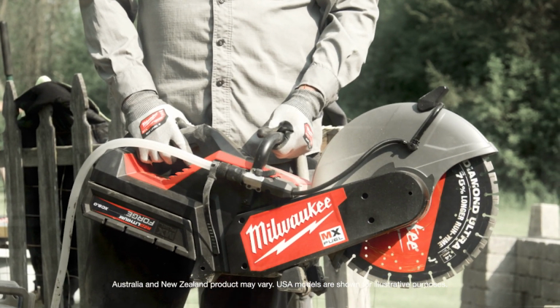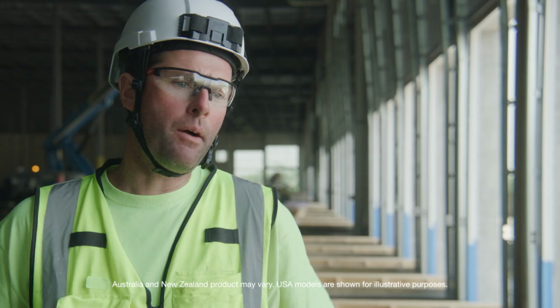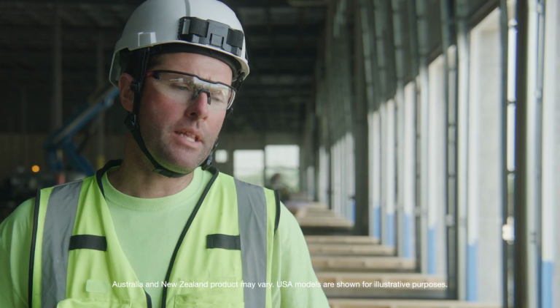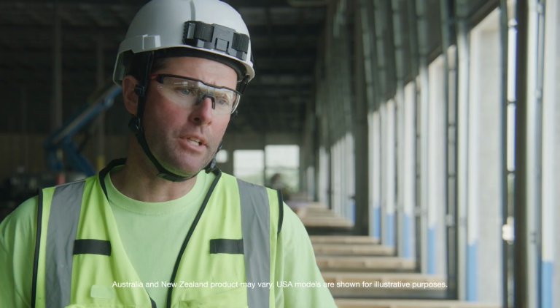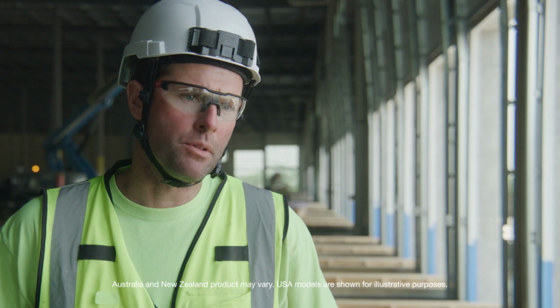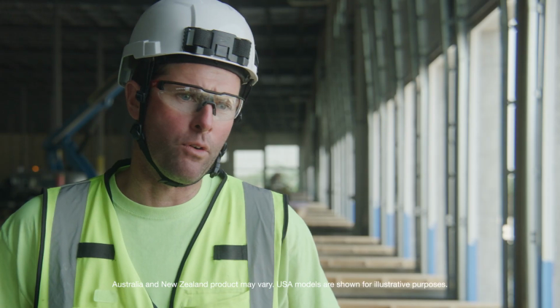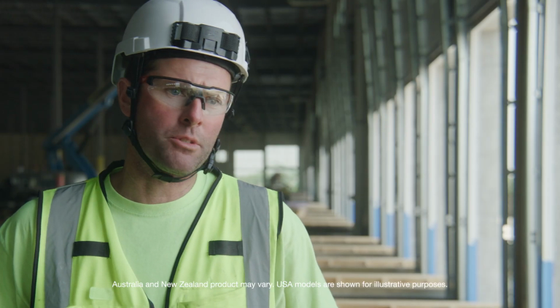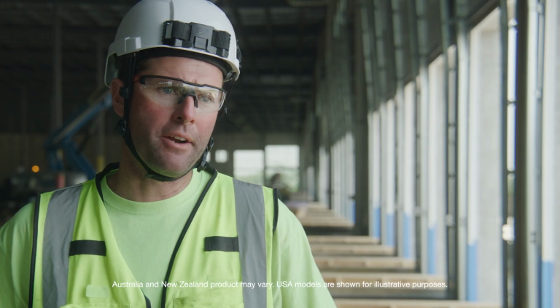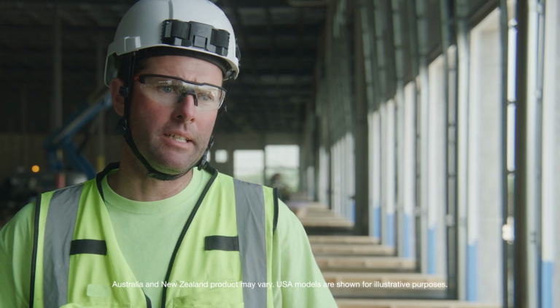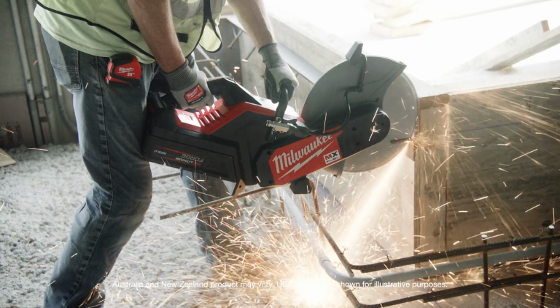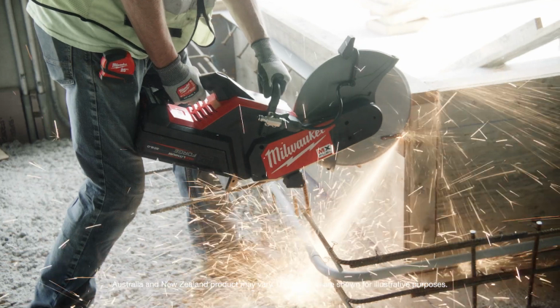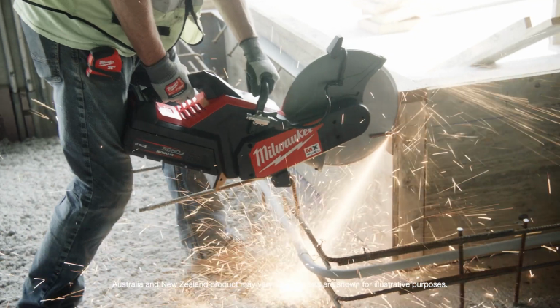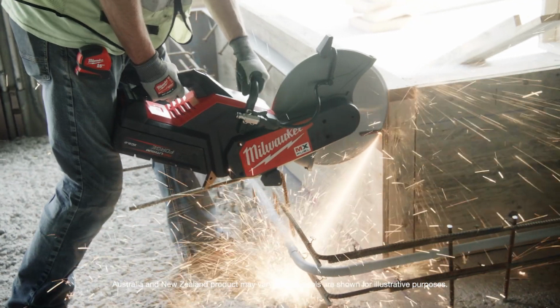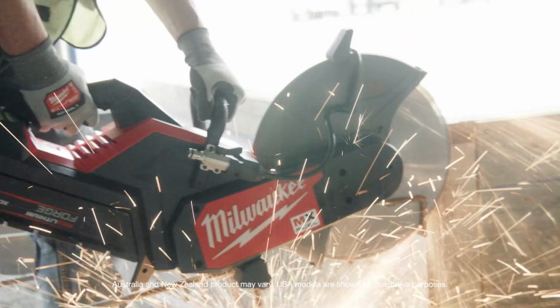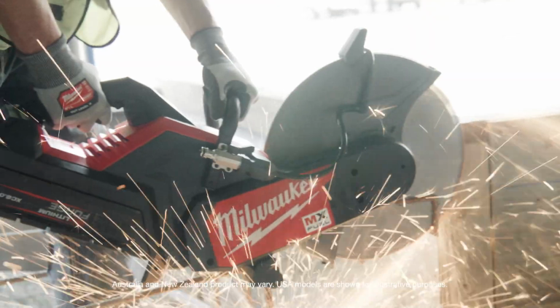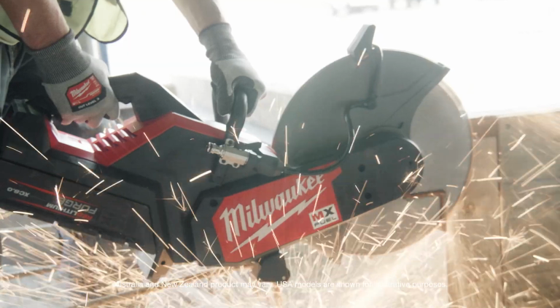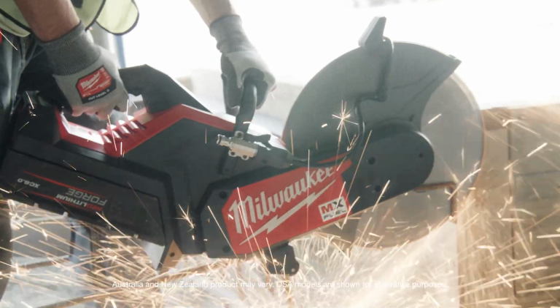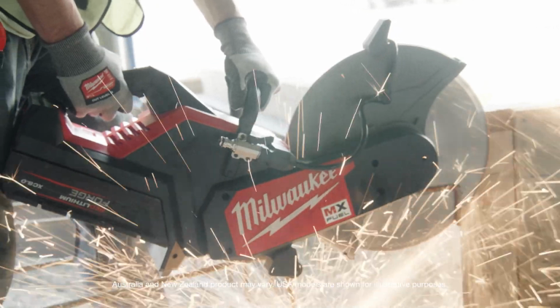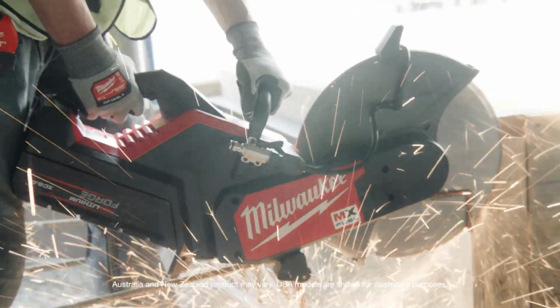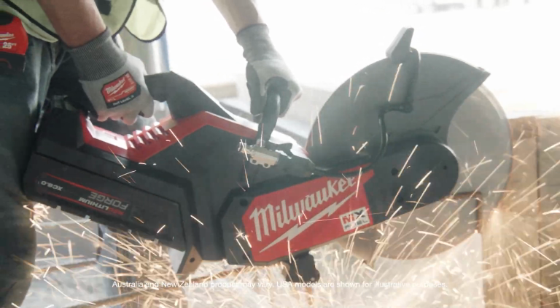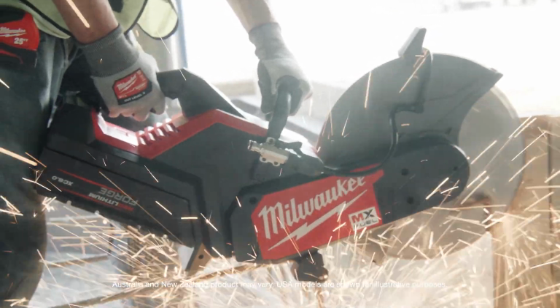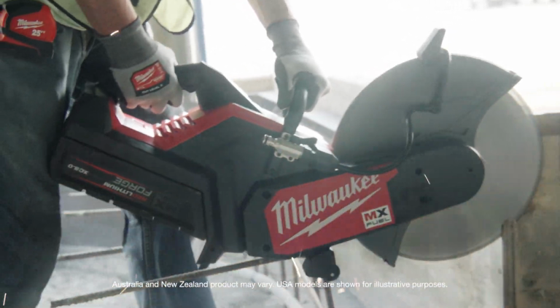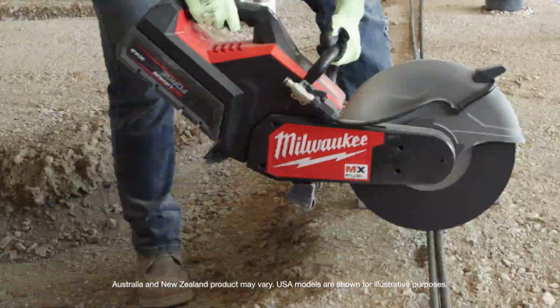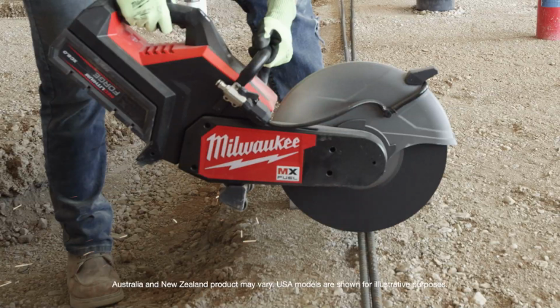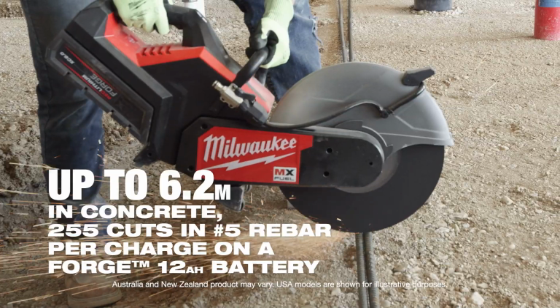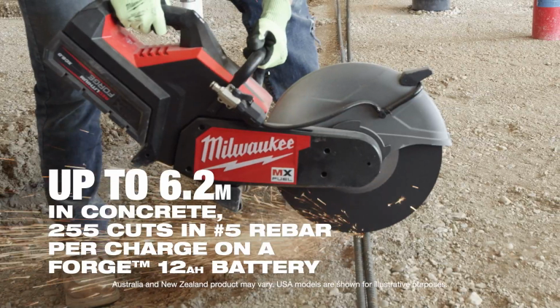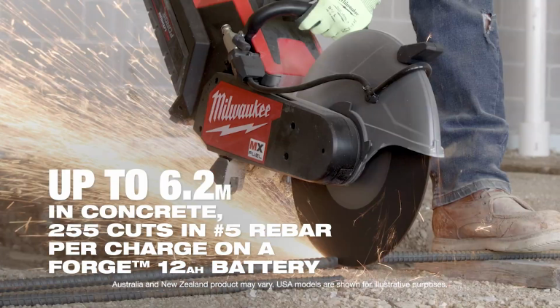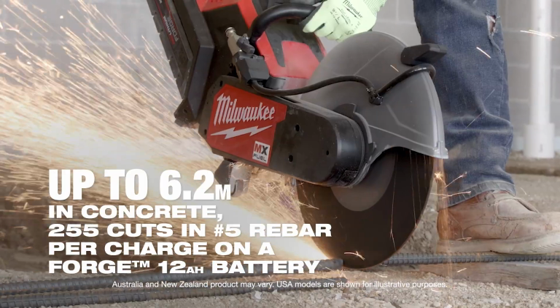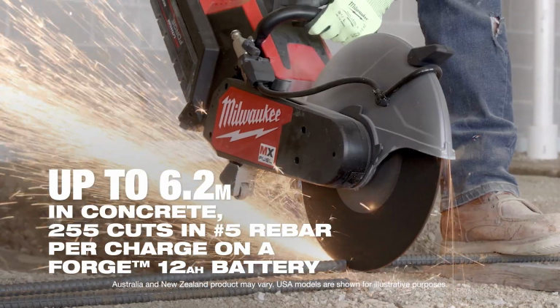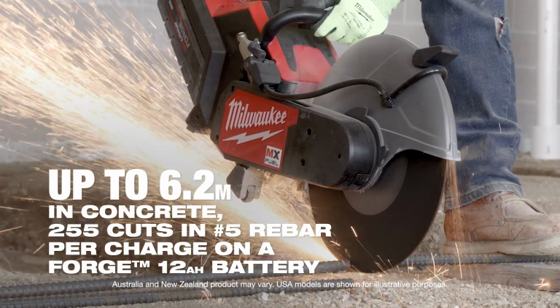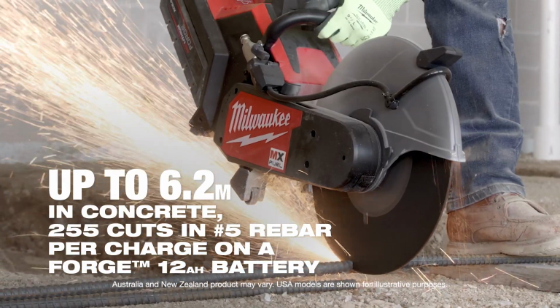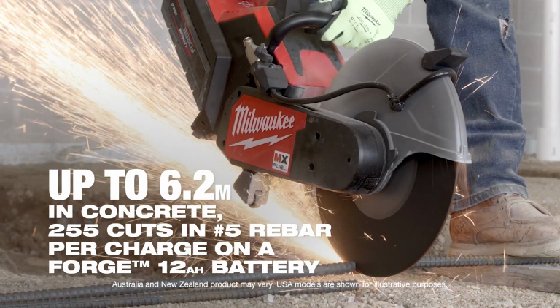I was able to use the Forge battery on the cutoff saw. I was able to cut the steel I needed to cut, rebar too, and I didn't even need to change the battery.